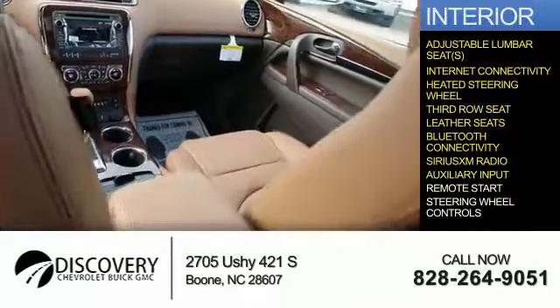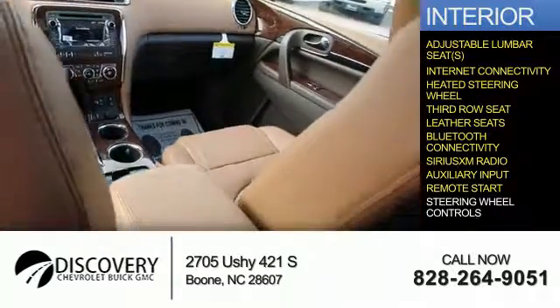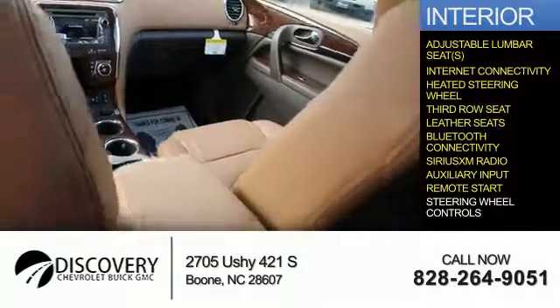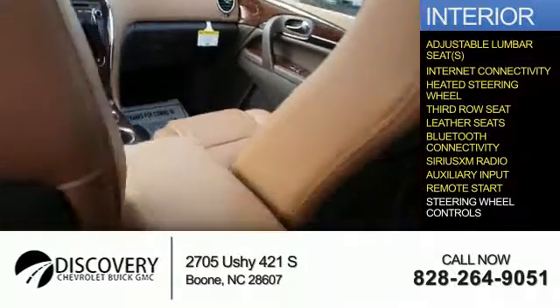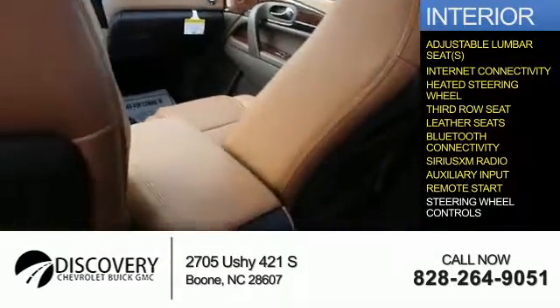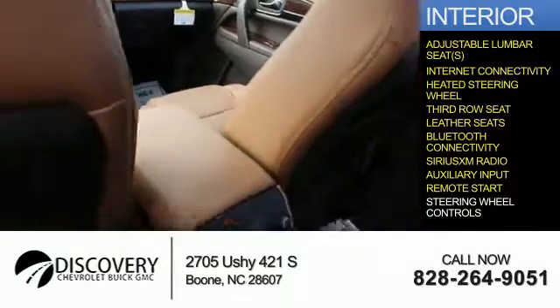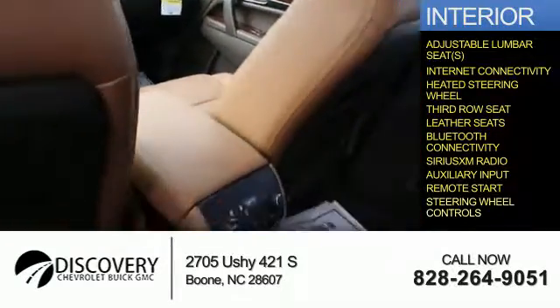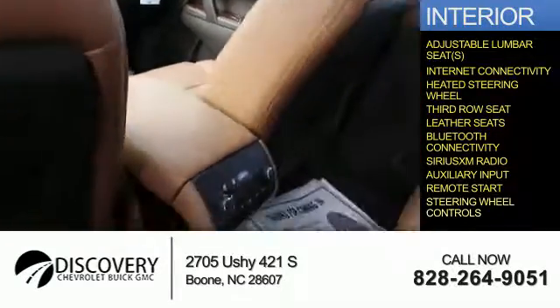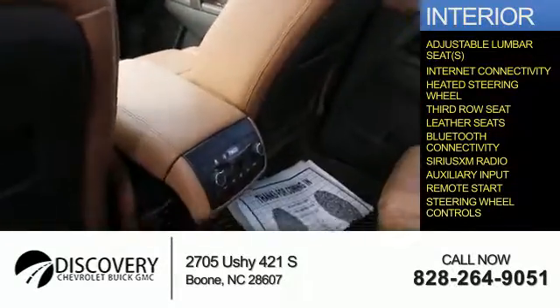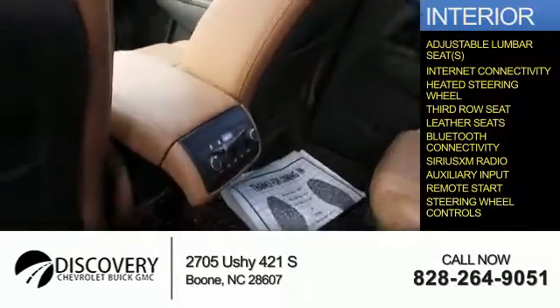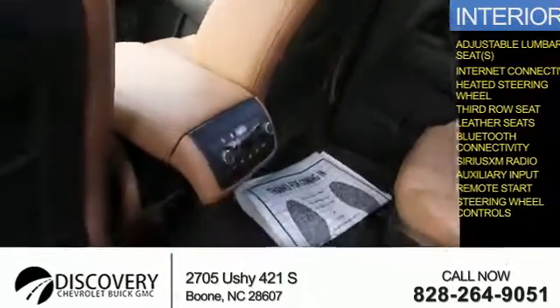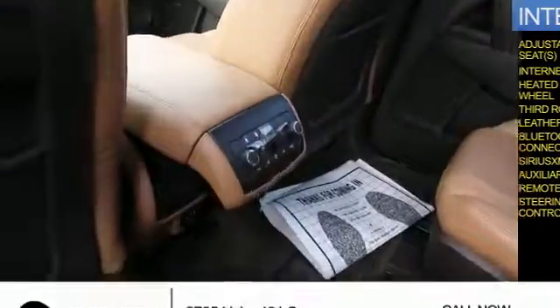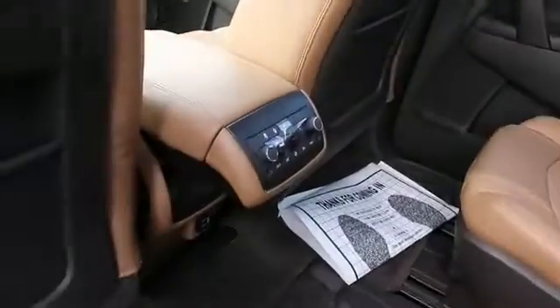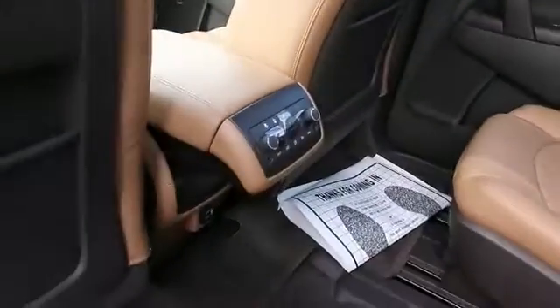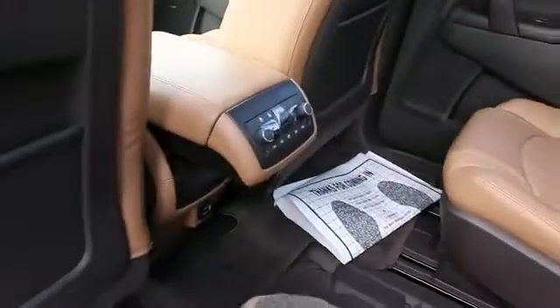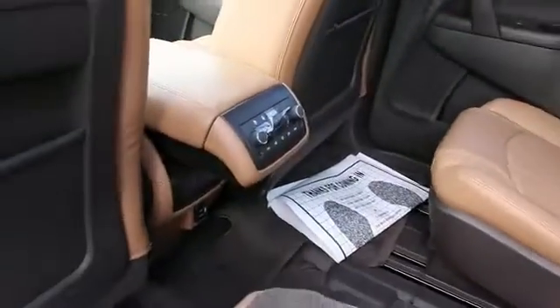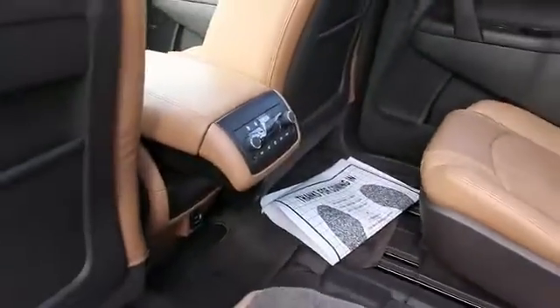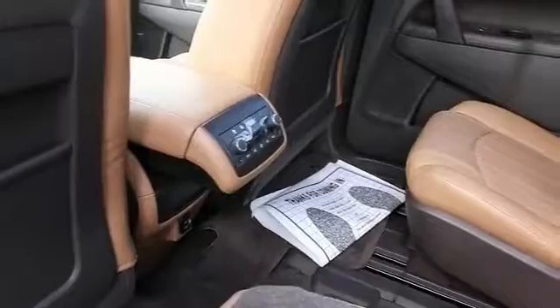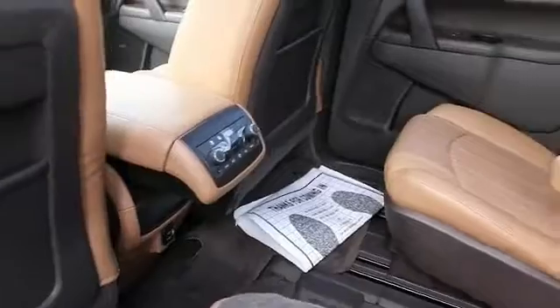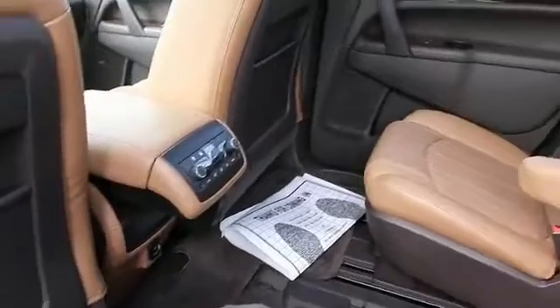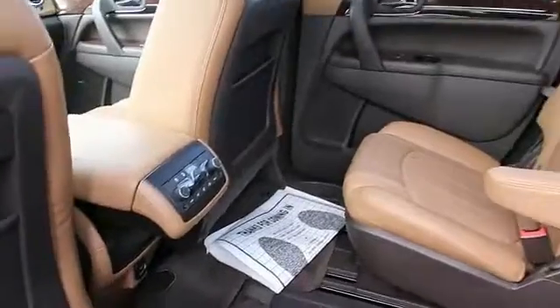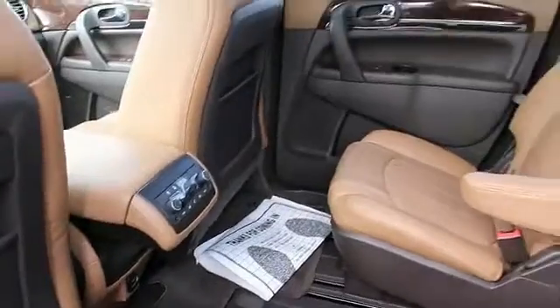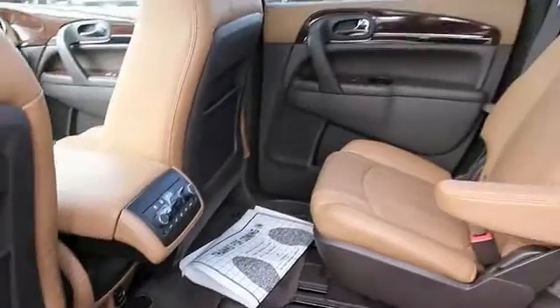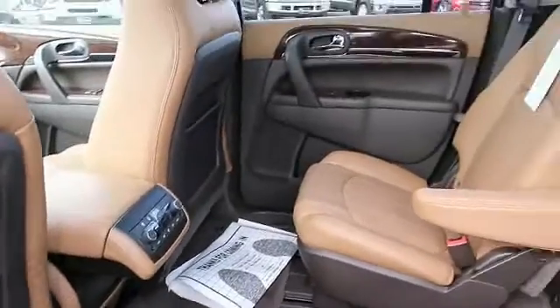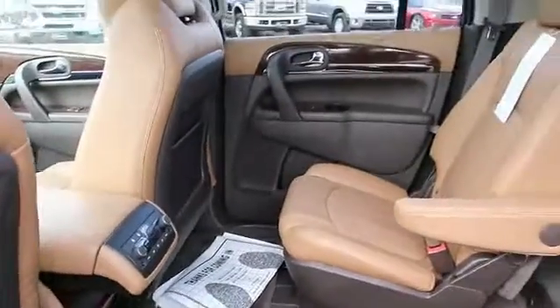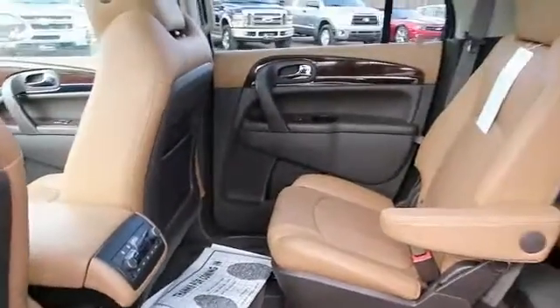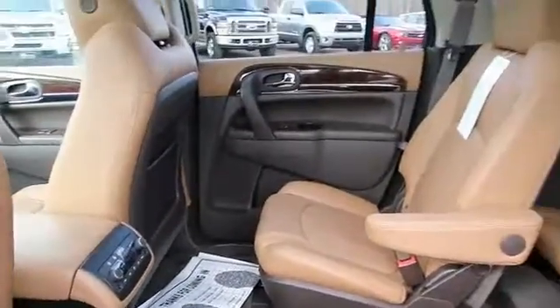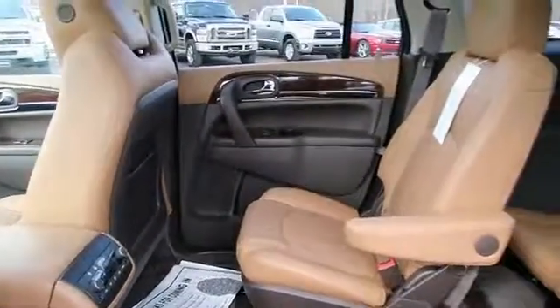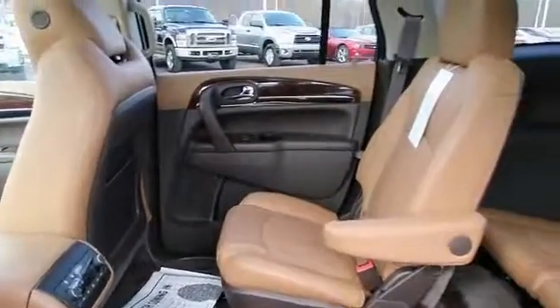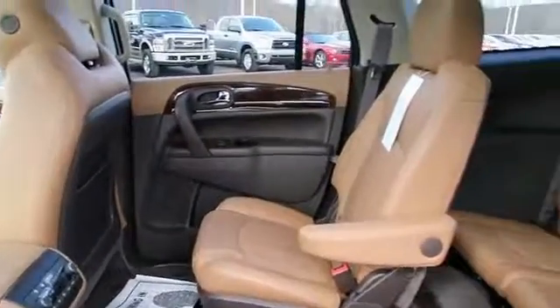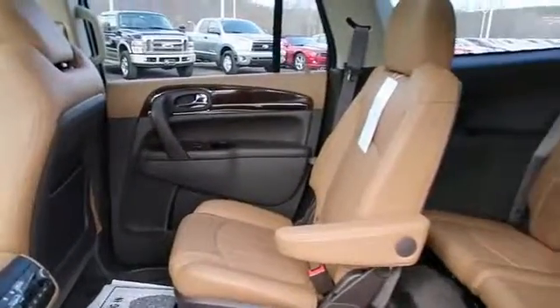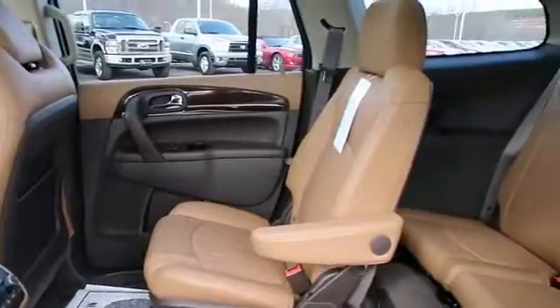Remote start, steering wheel controls, great quality at a great price. Call or click to contact us today.